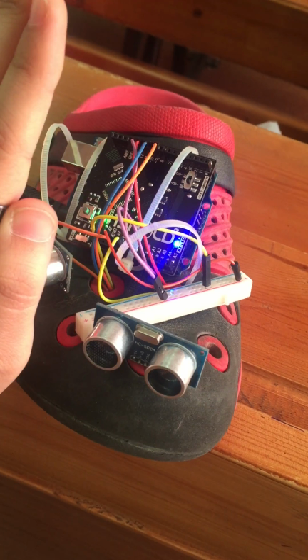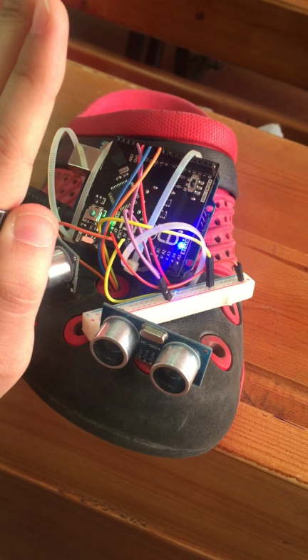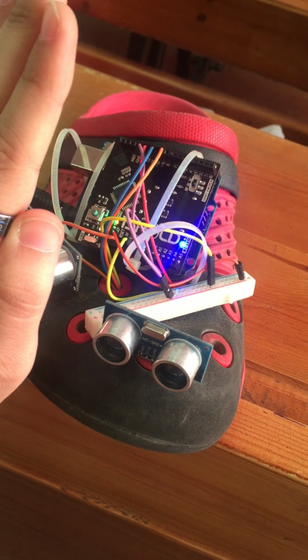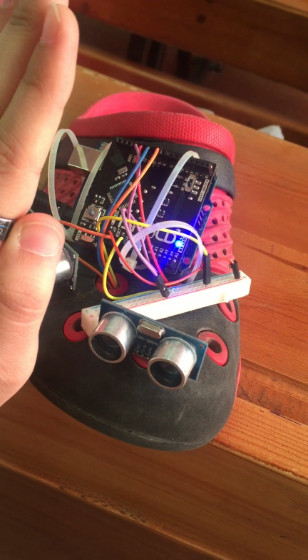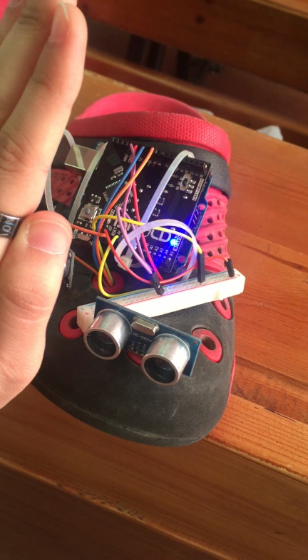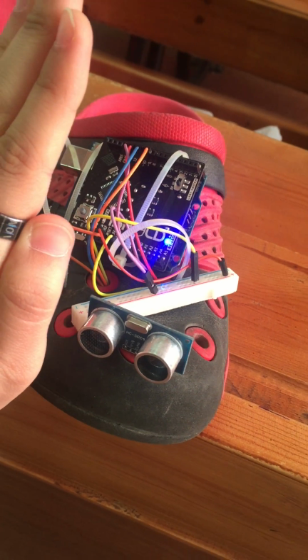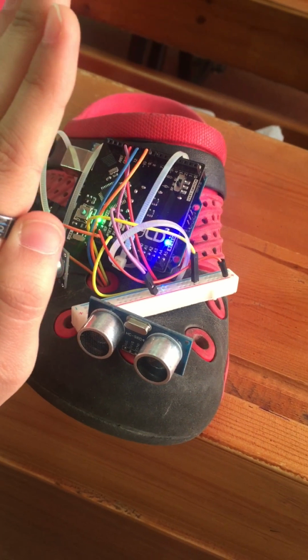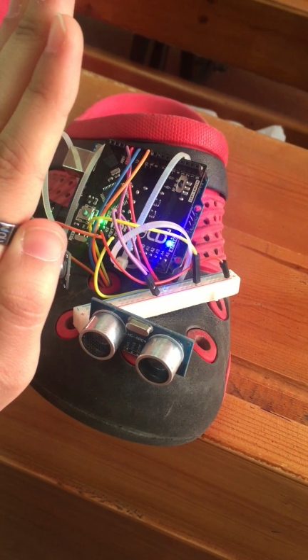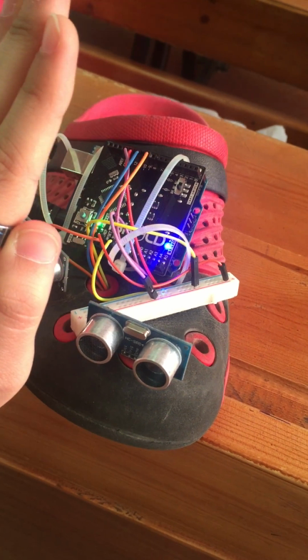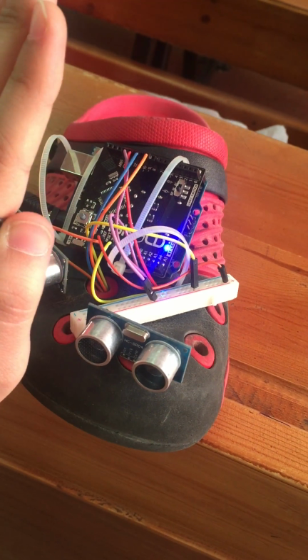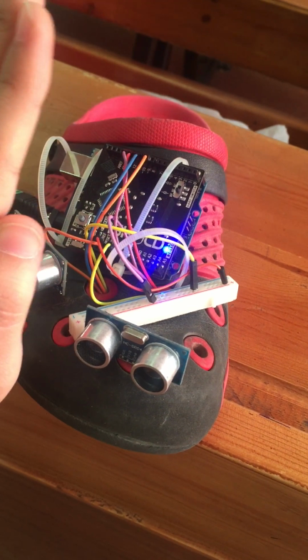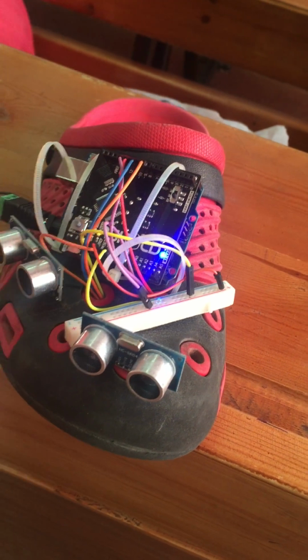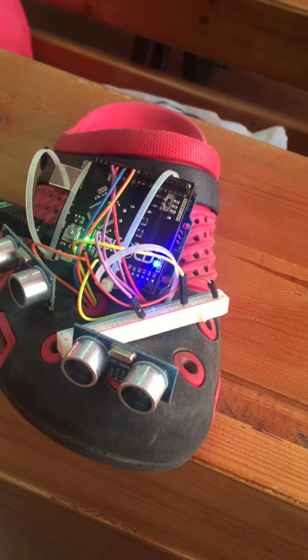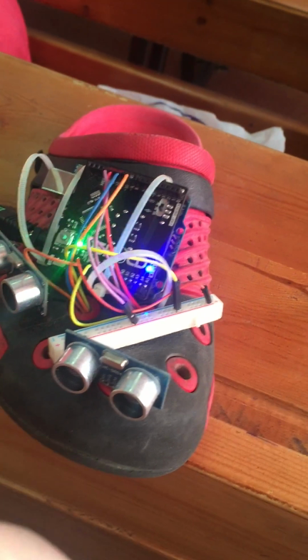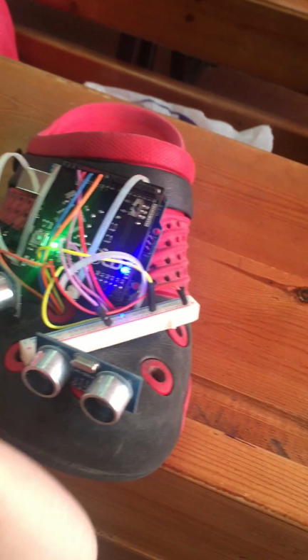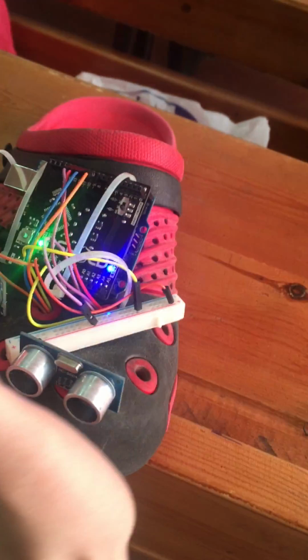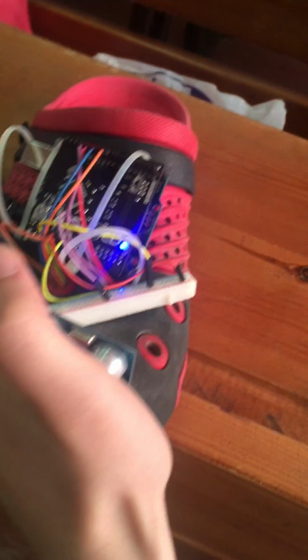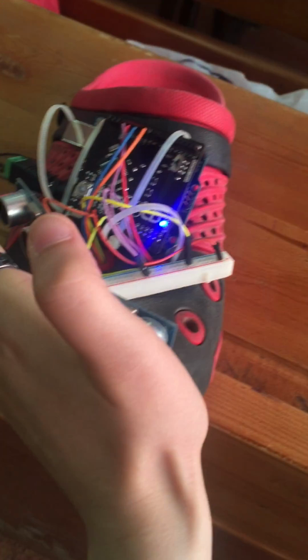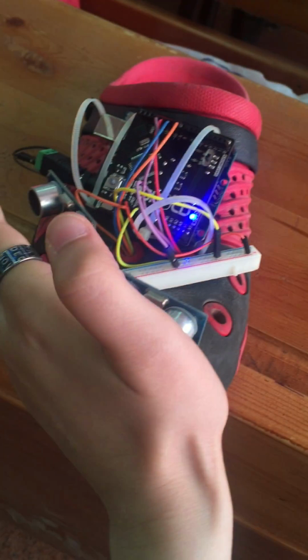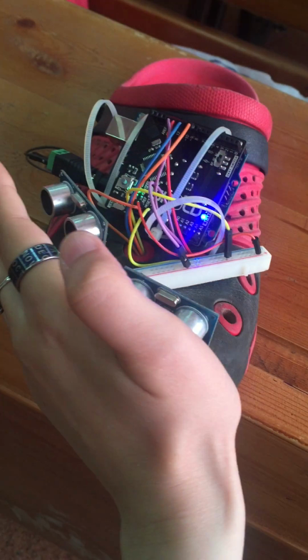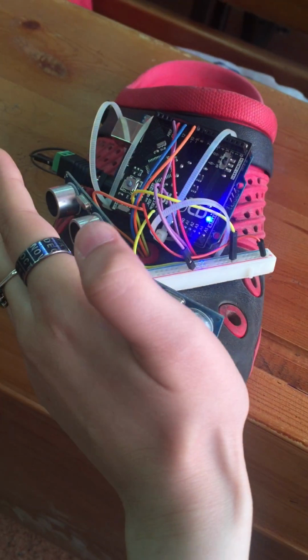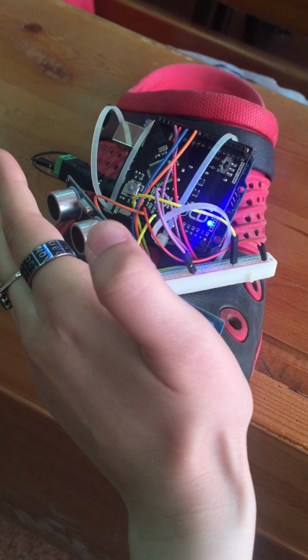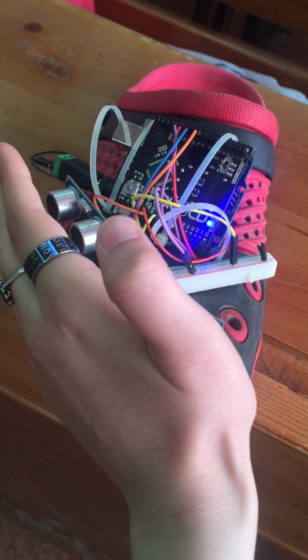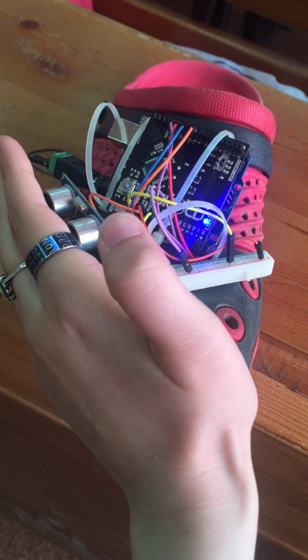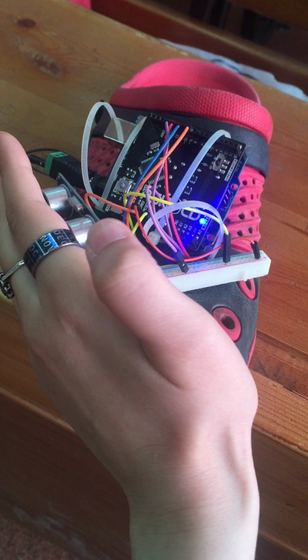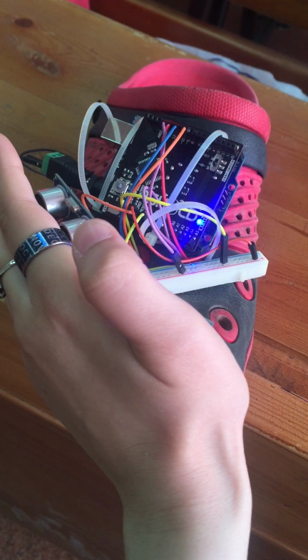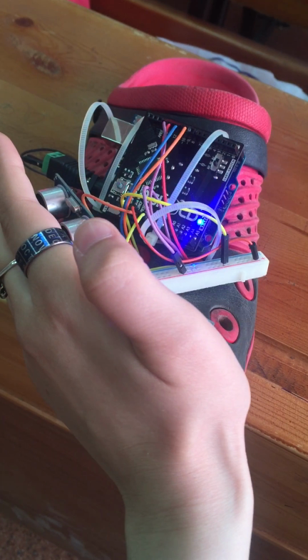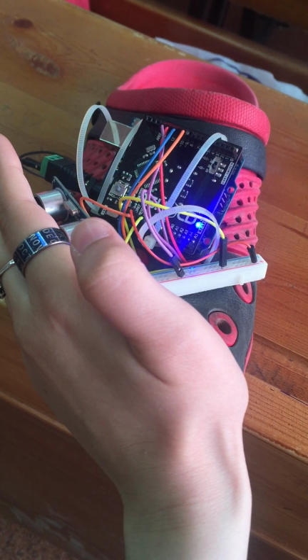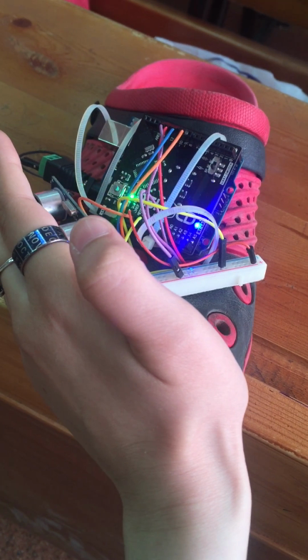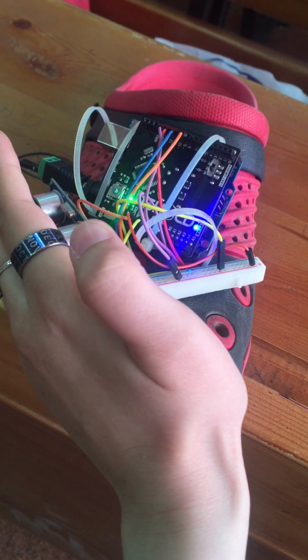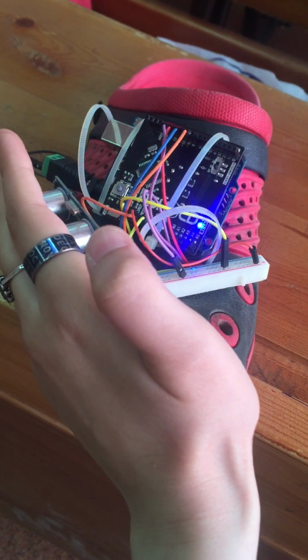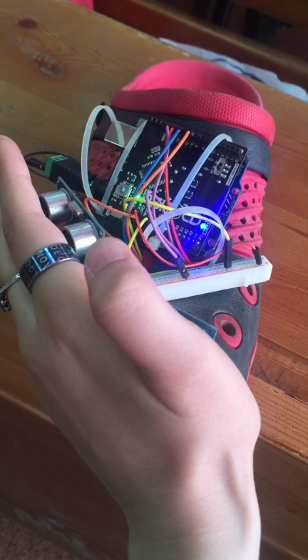Now I will put obstacles in front of both sensors. It says go left.